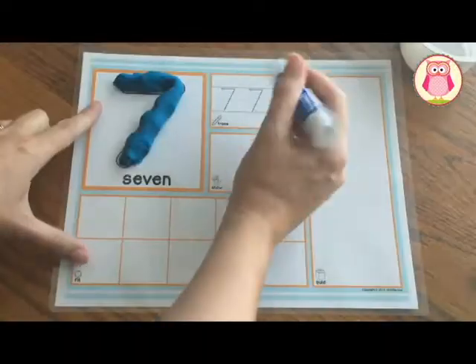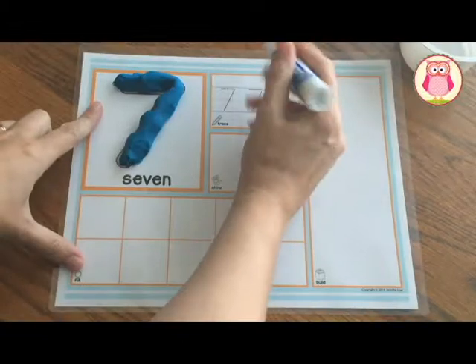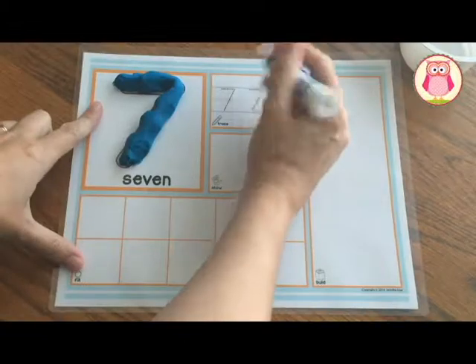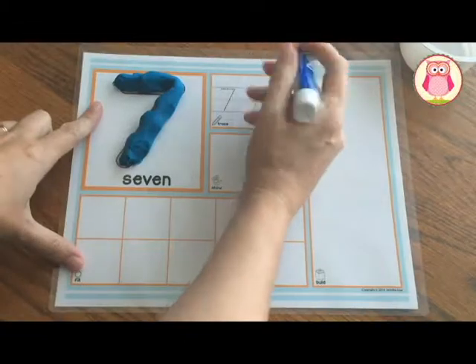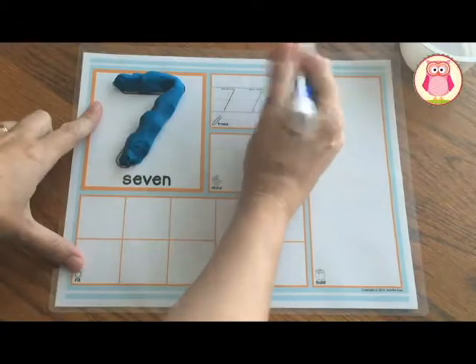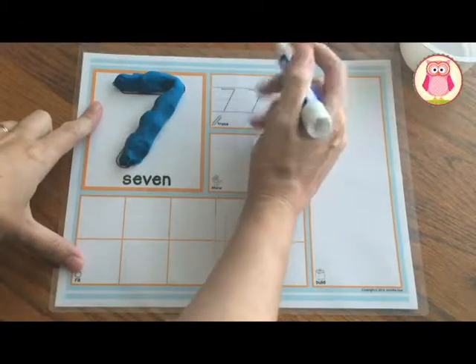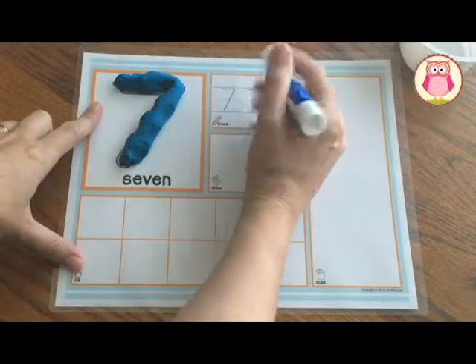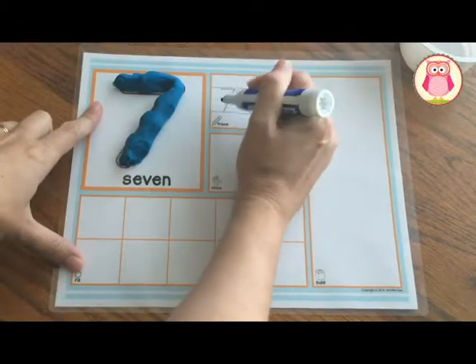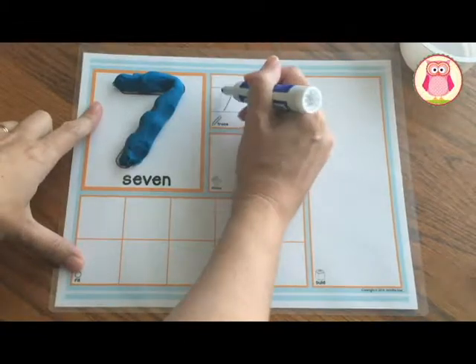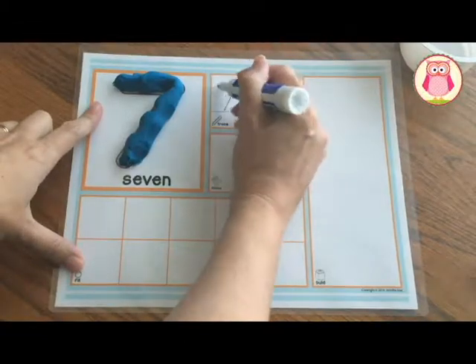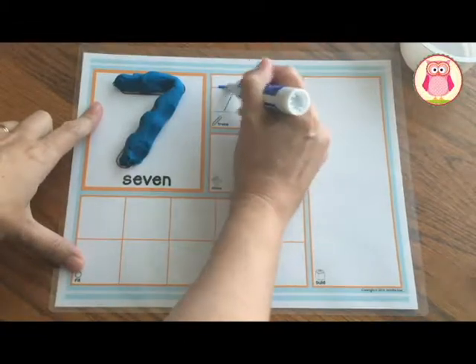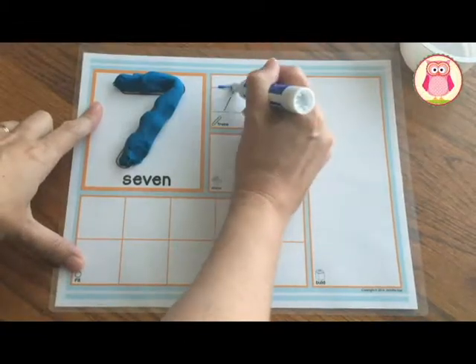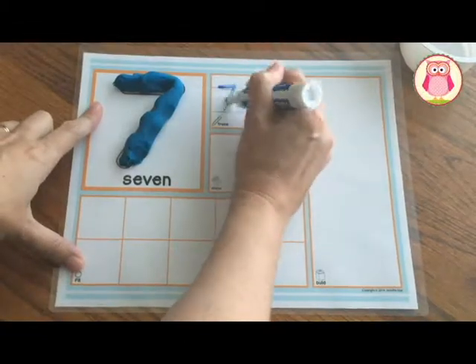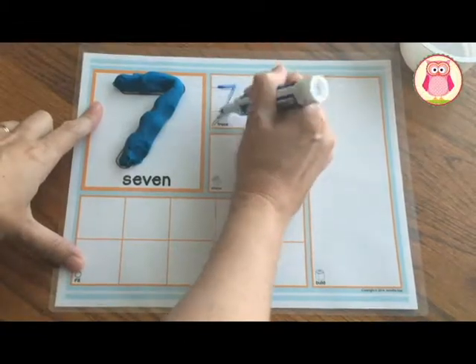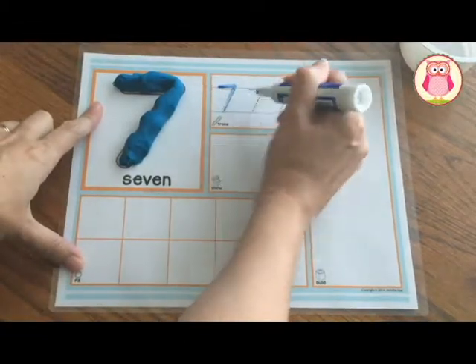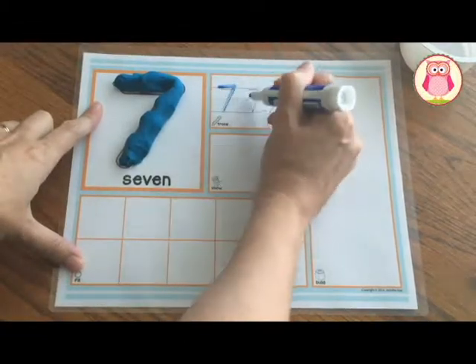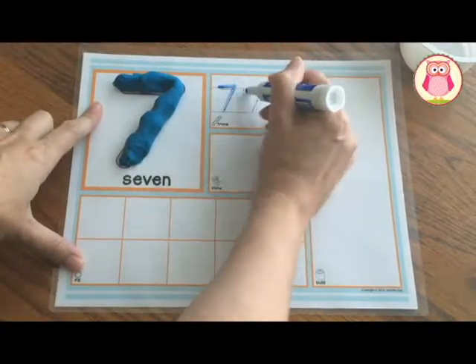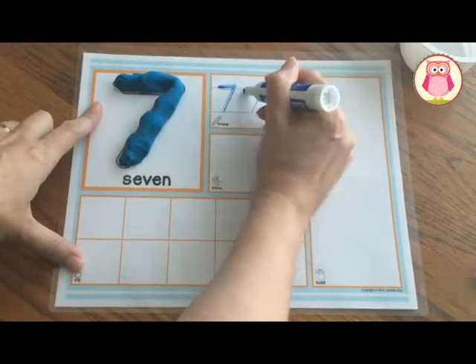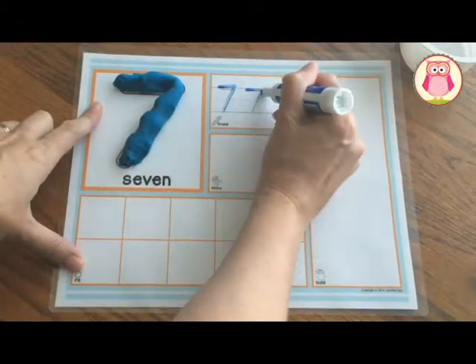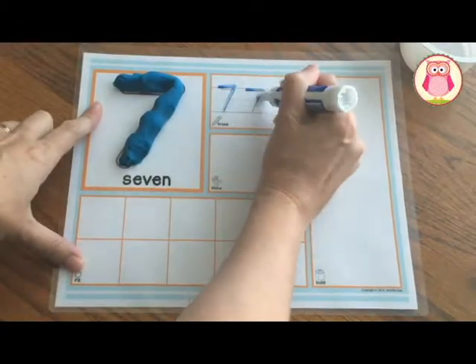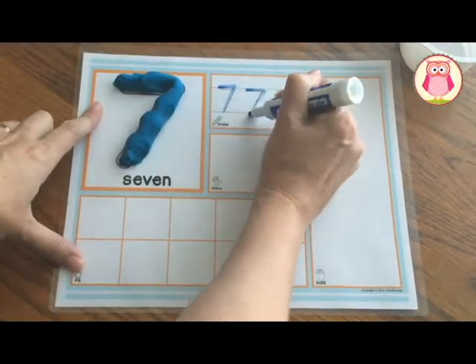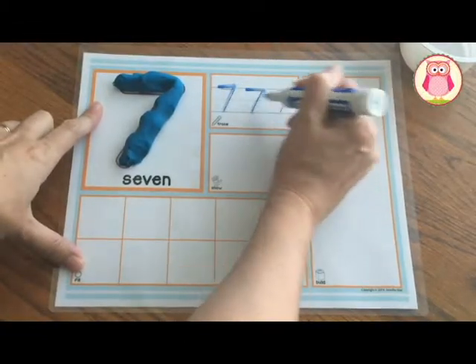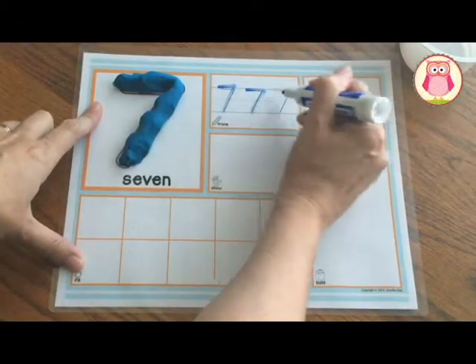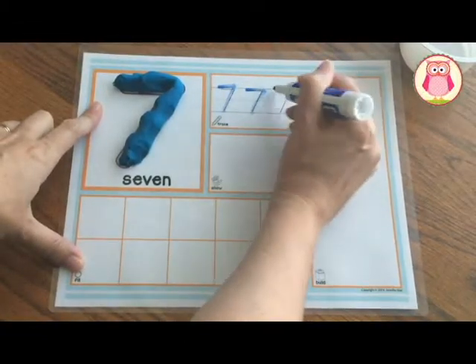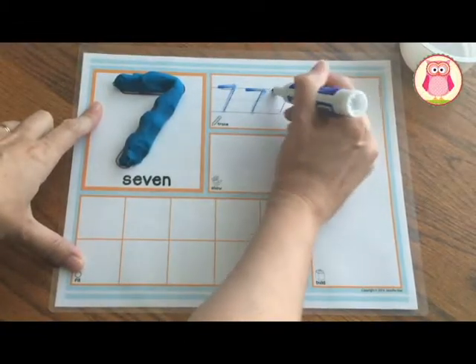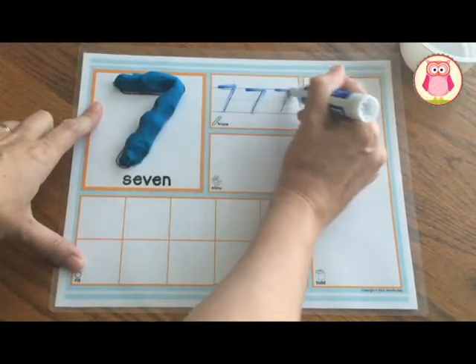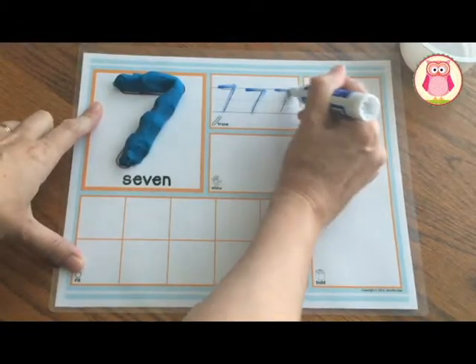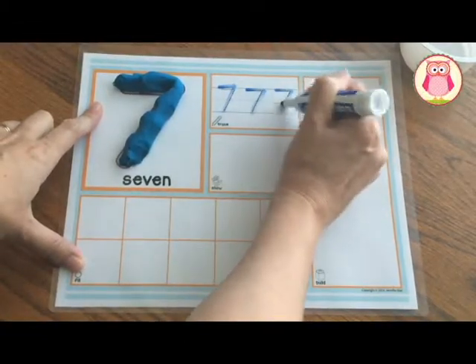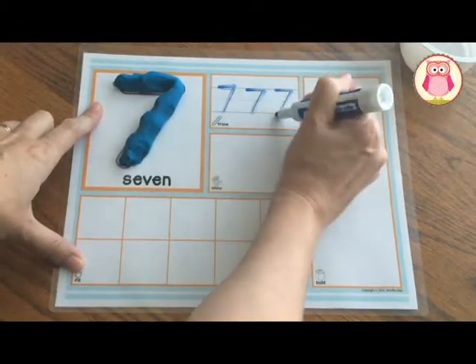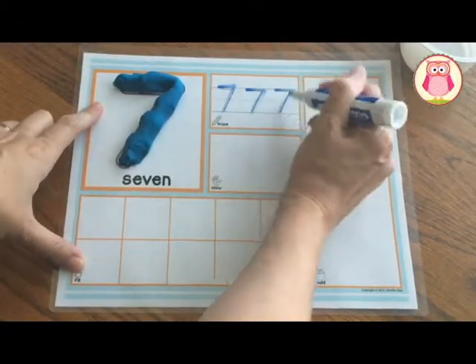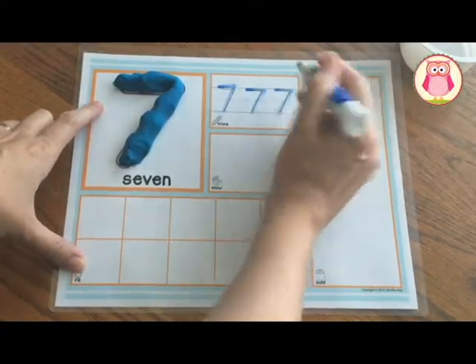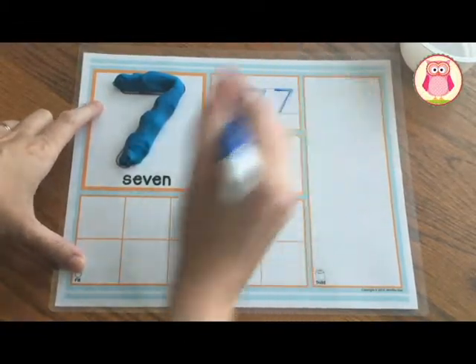In the next square, kids can practice writing numerals with a dry erase marker or crayon.